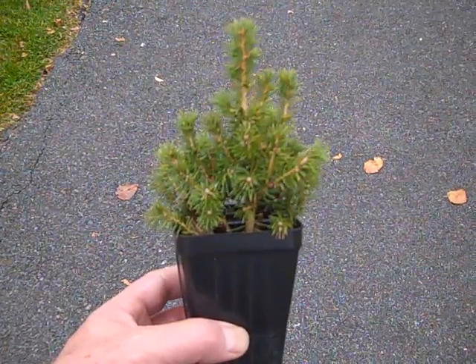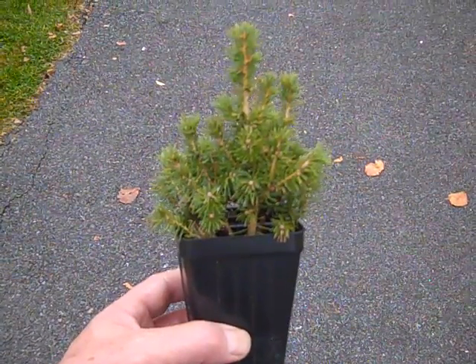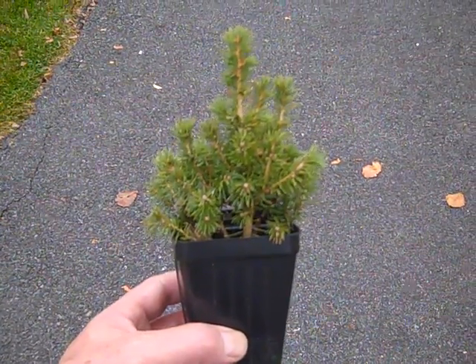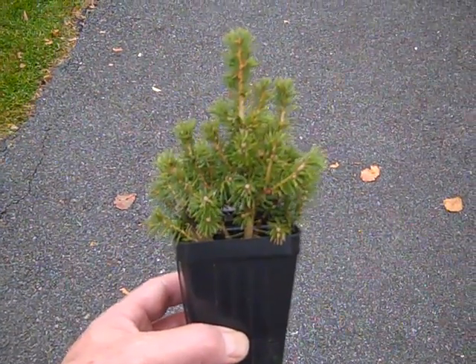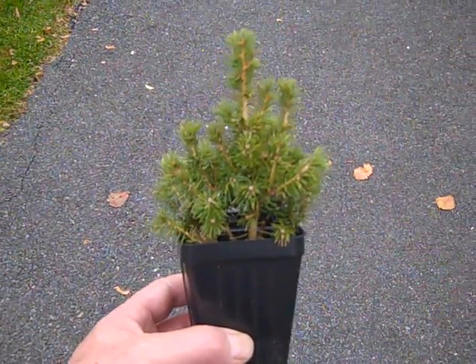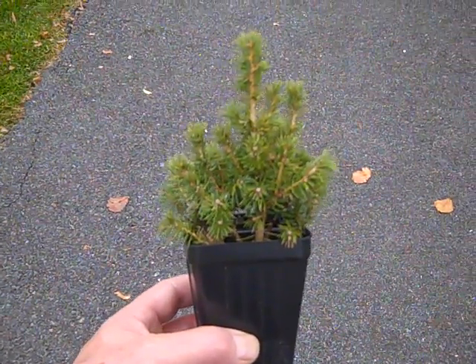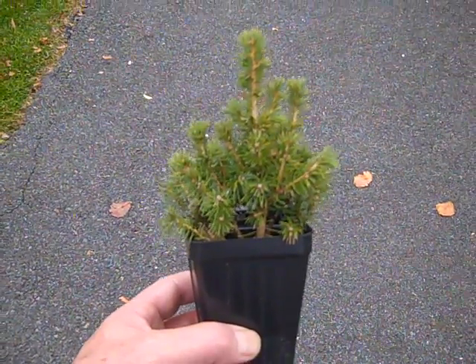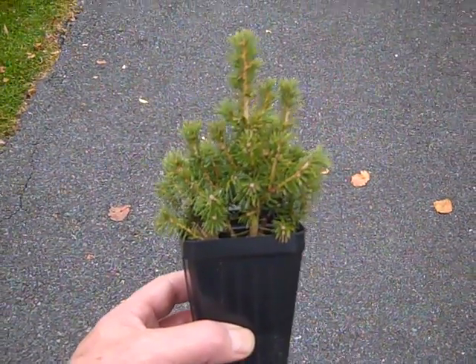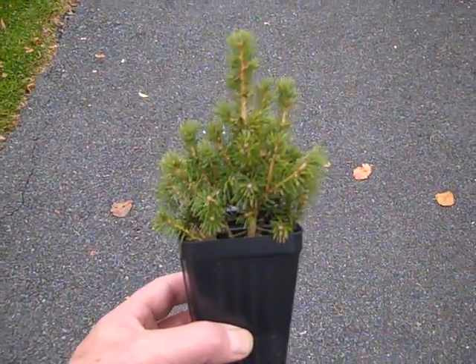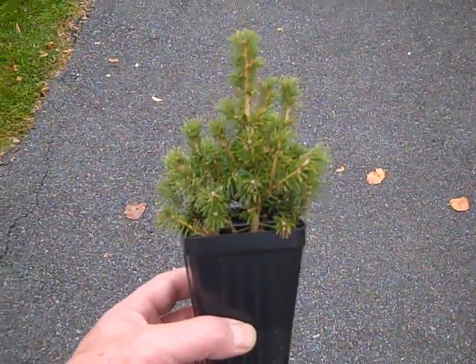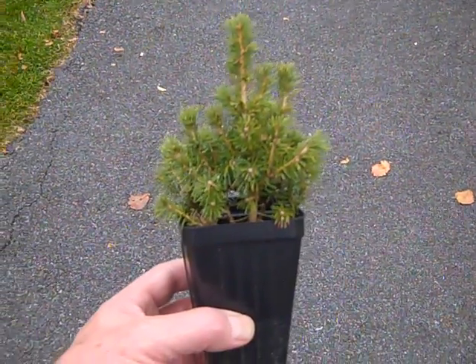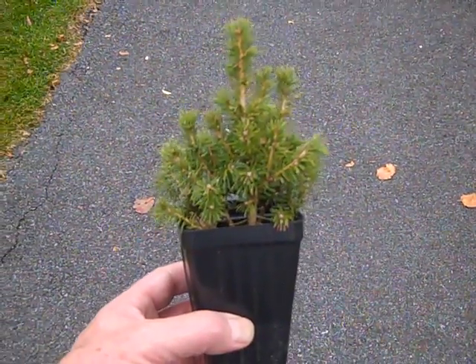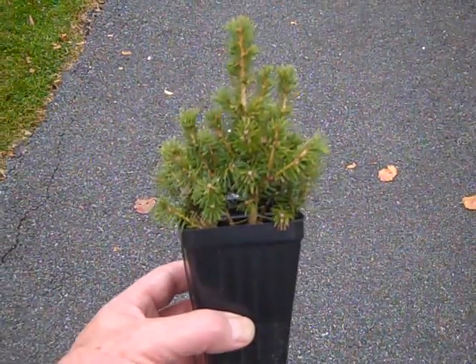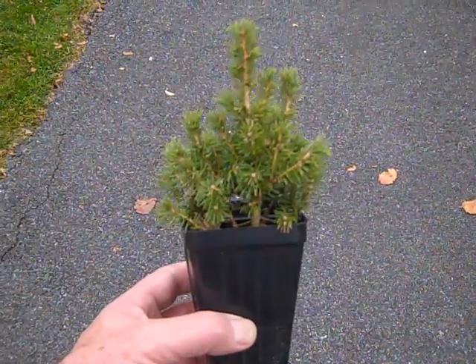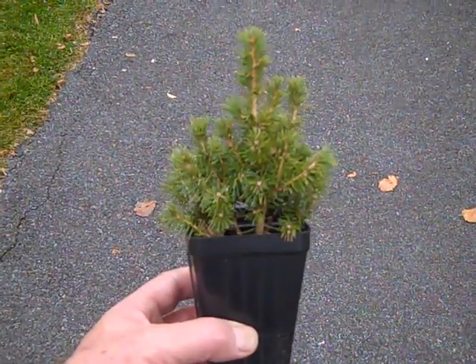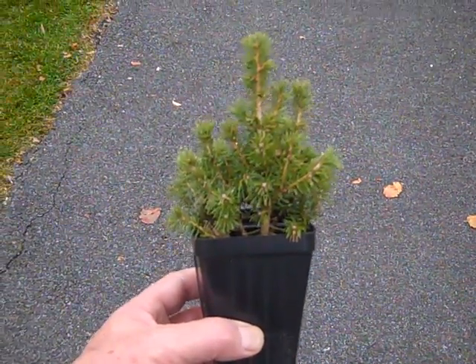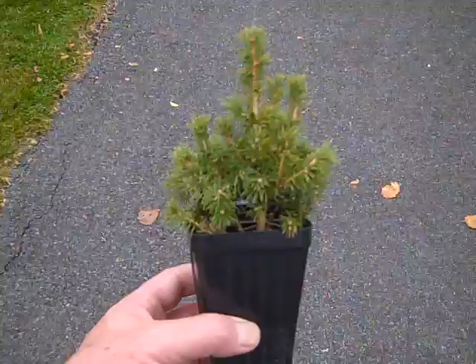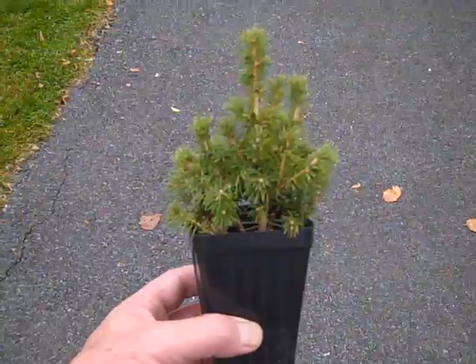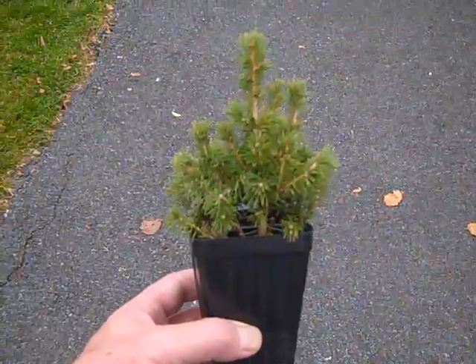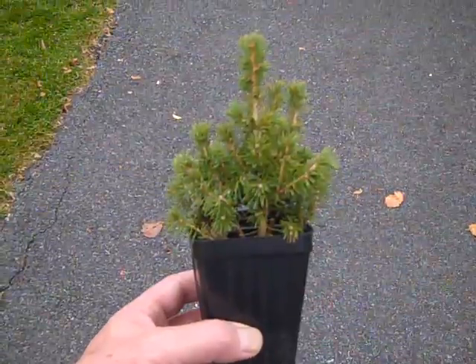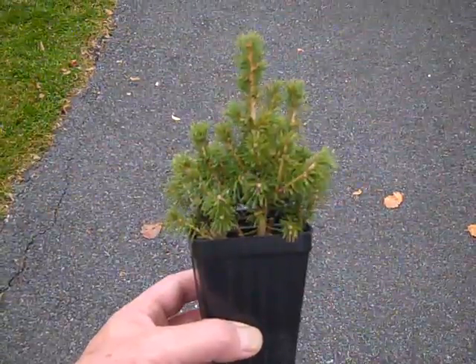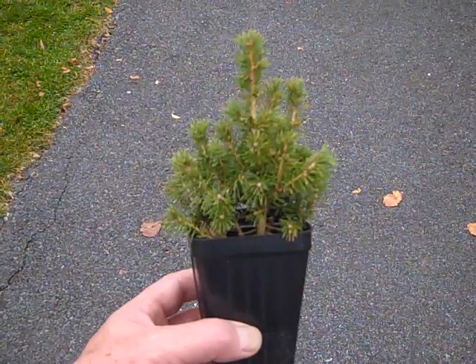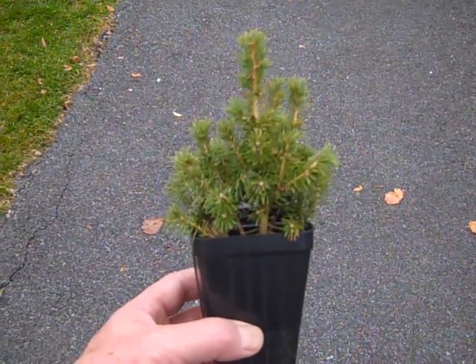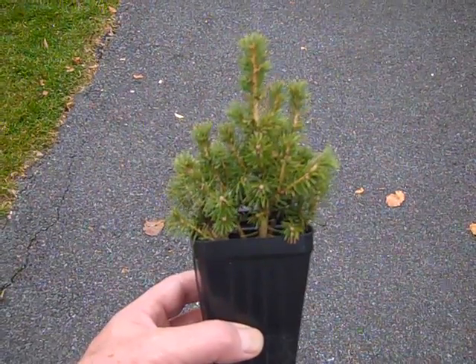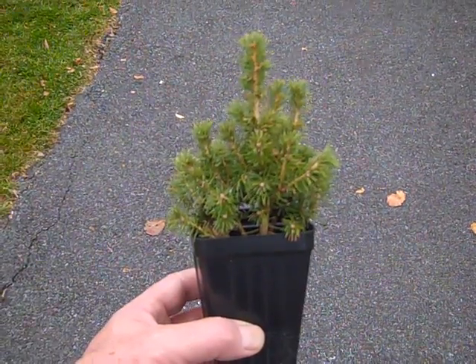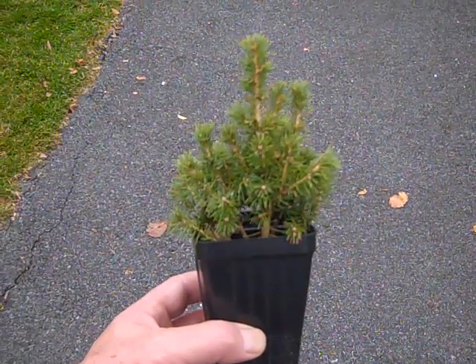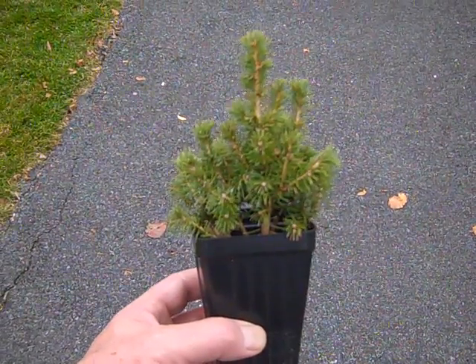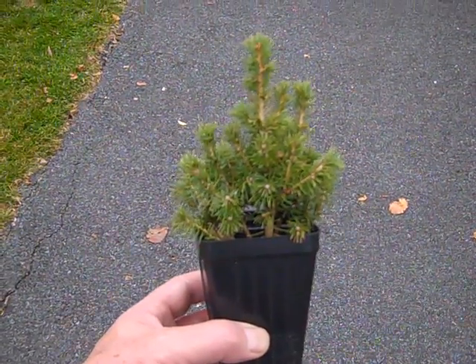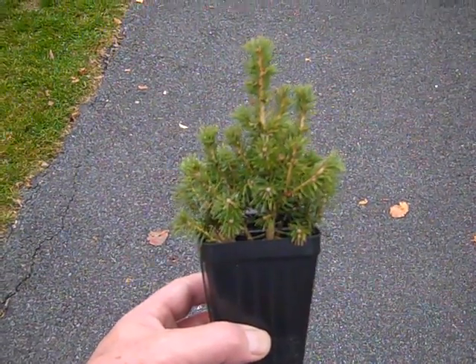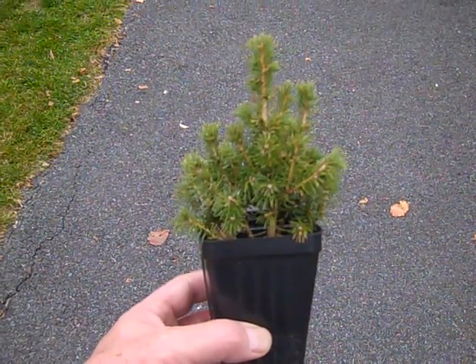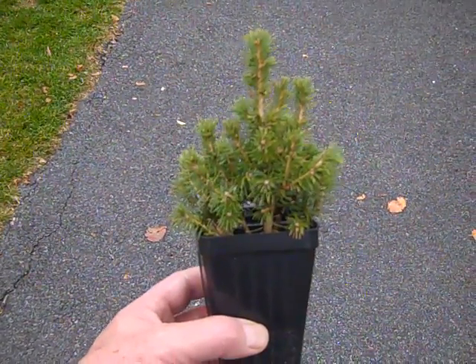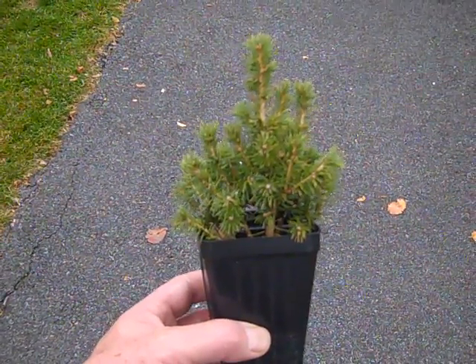Good morning. It's Bill again at Holly Hill Nurseries. Today we're going to talk a little bit about the Dwarf Alberta Spruce.